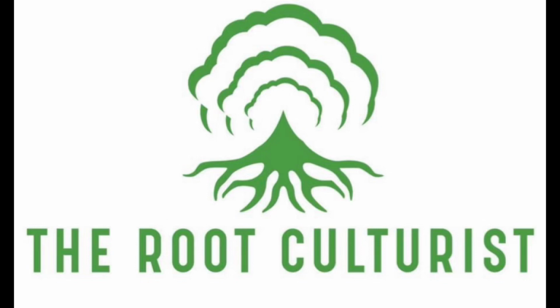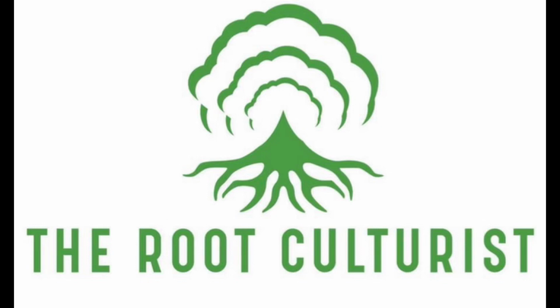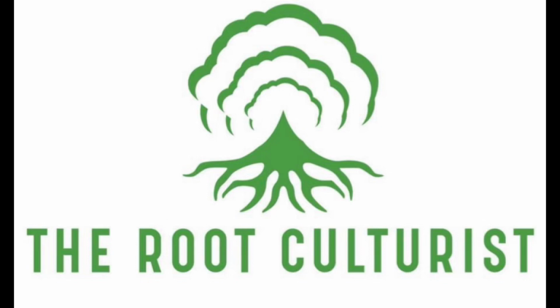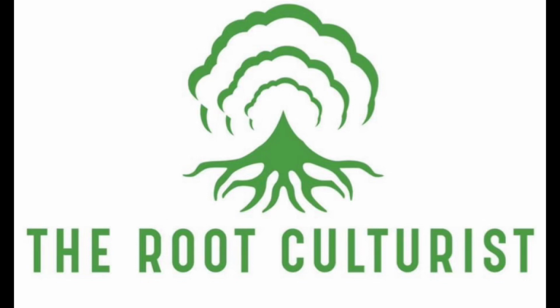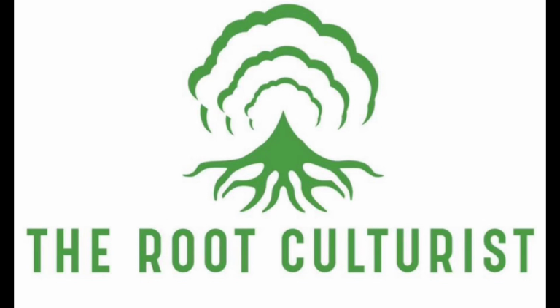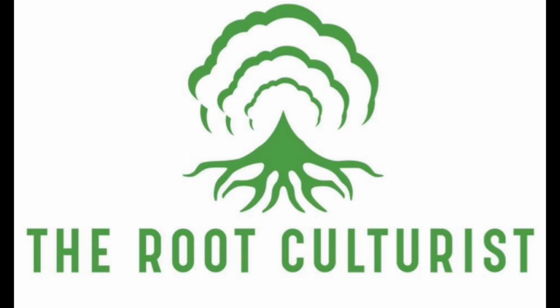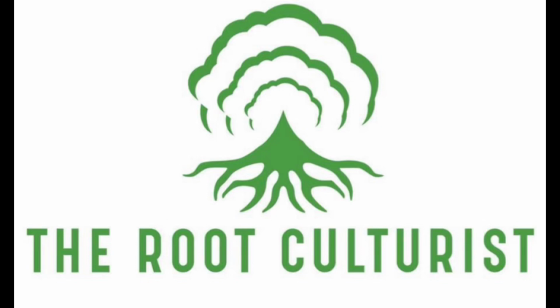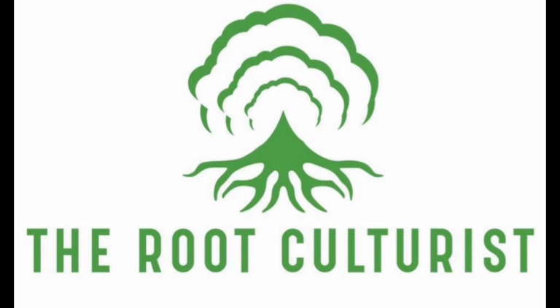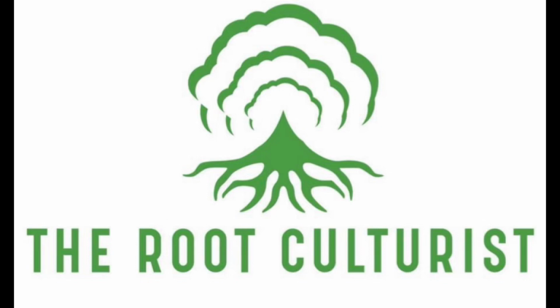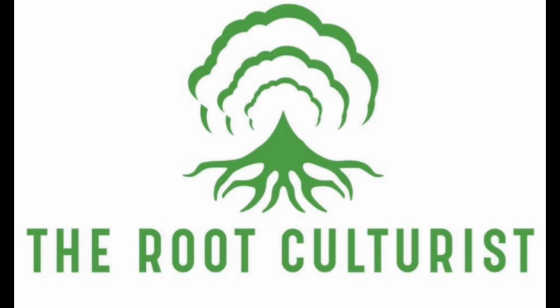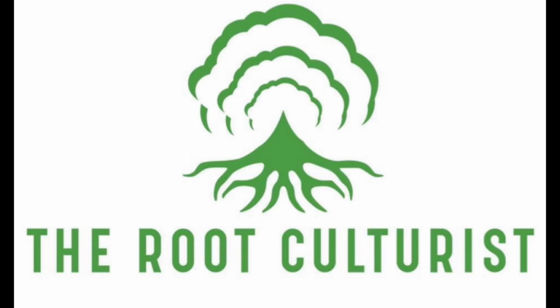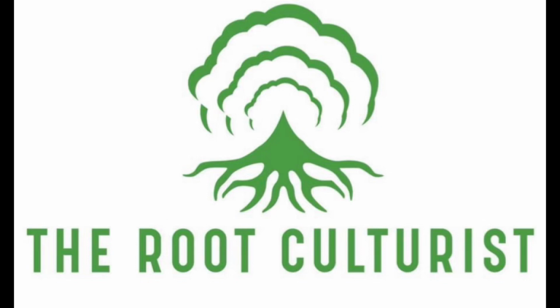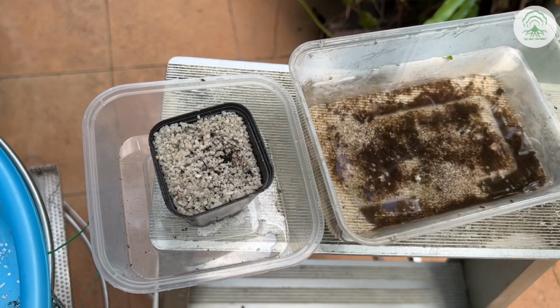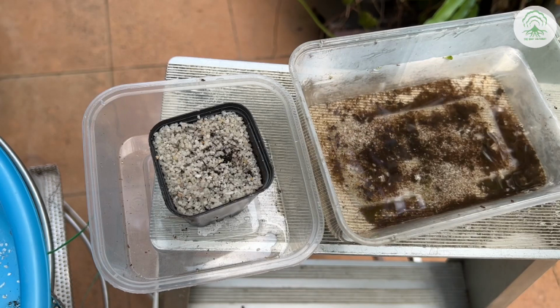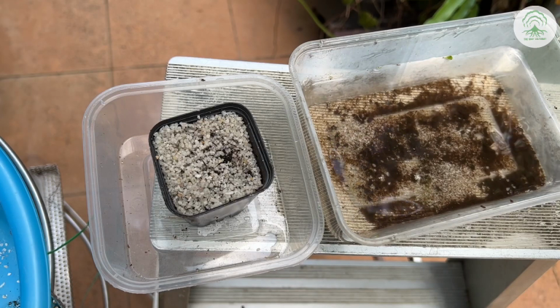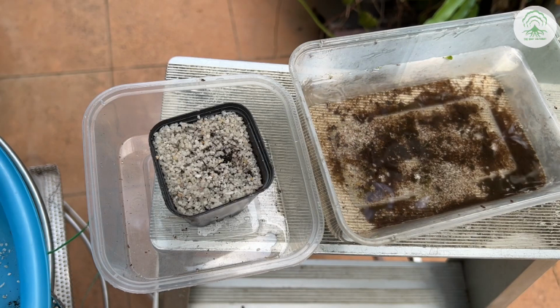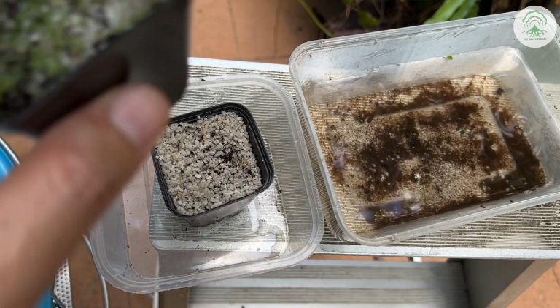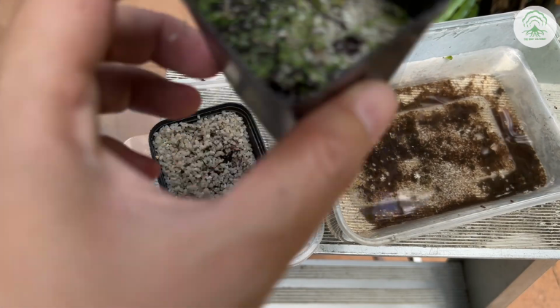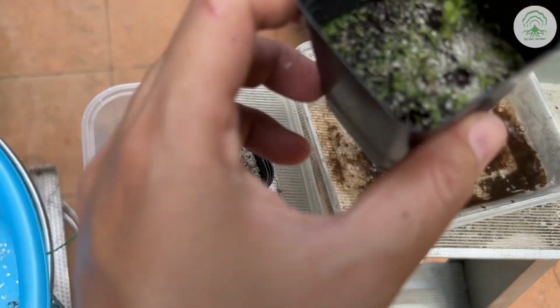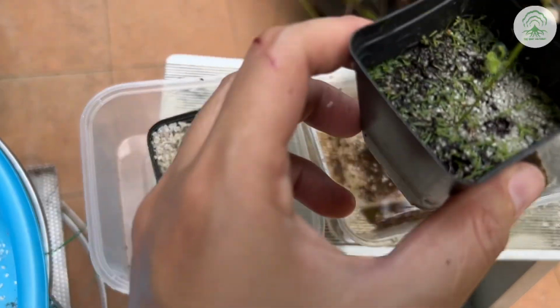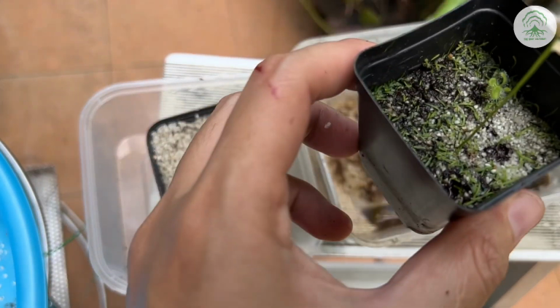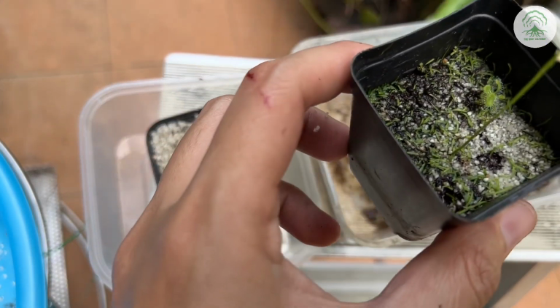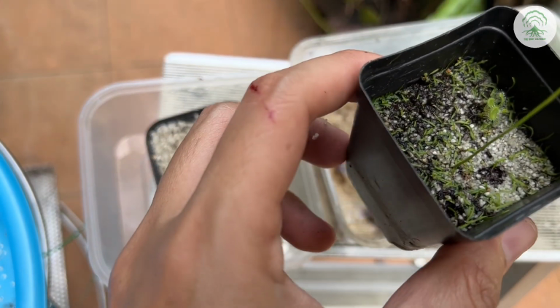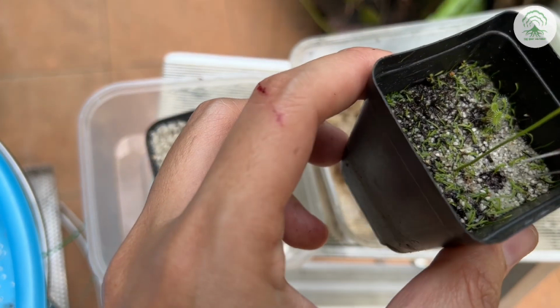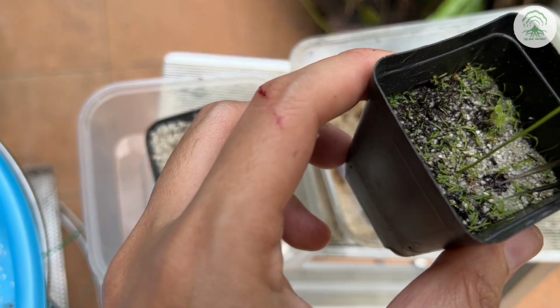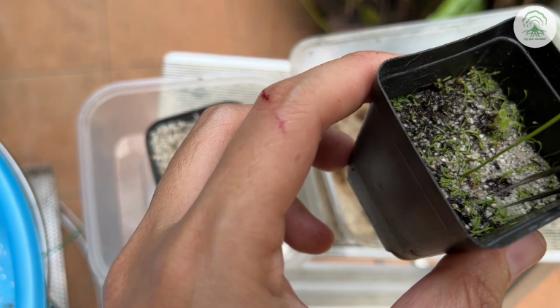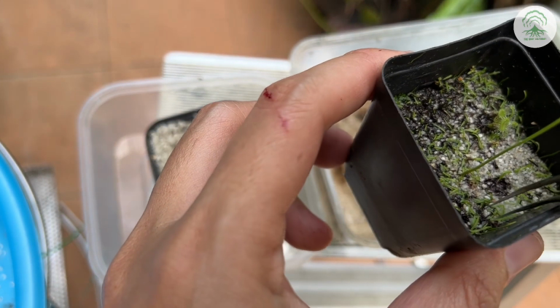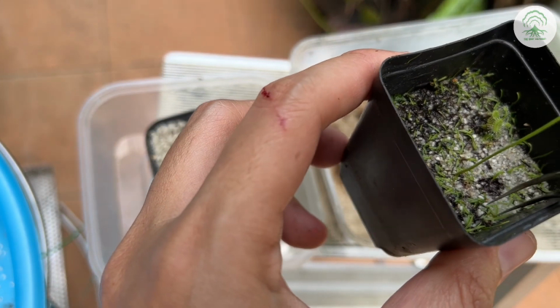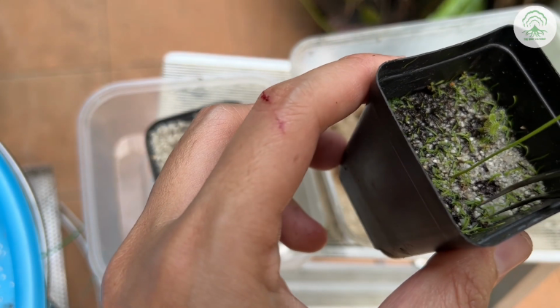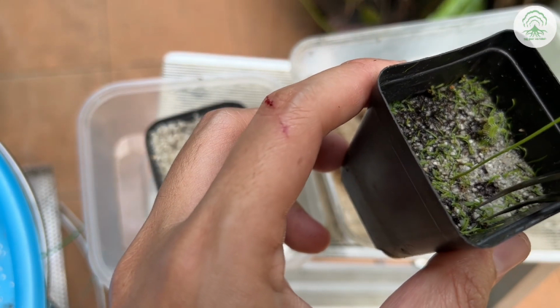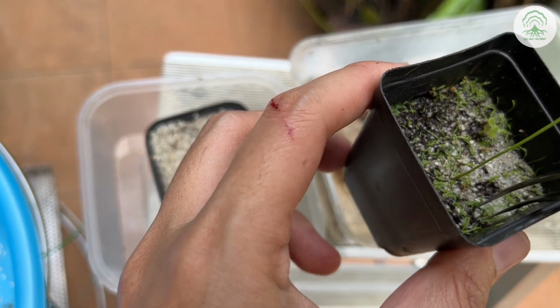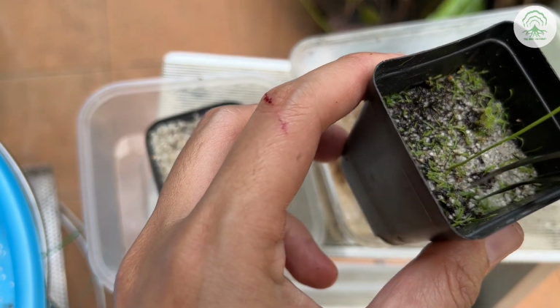Hi everyone, welcome to an episode of Root Call Trace. In this week's episode, we talk about propagating Utricularias.